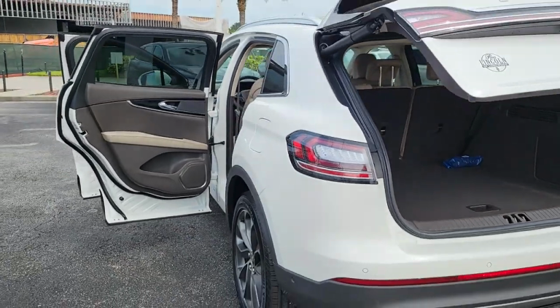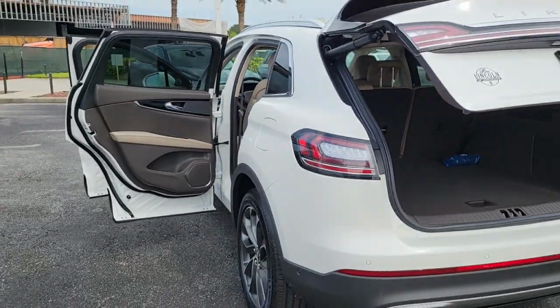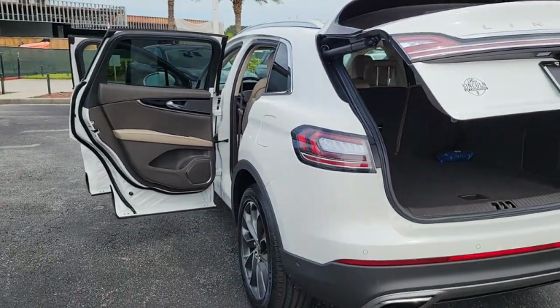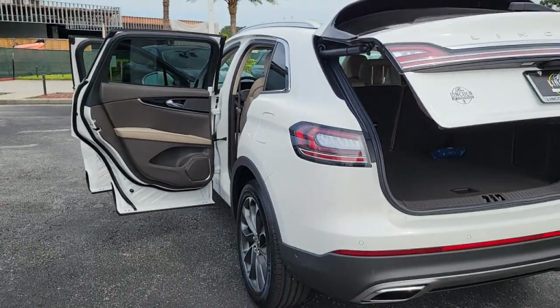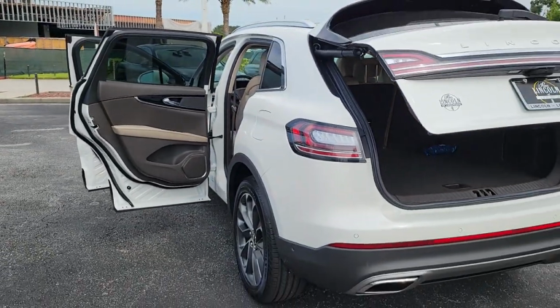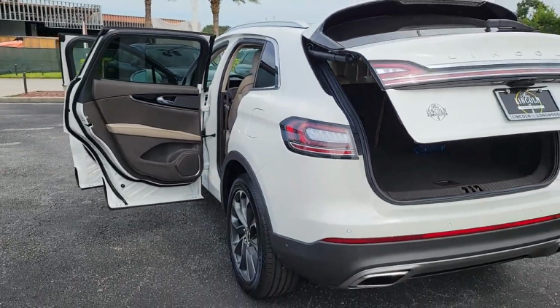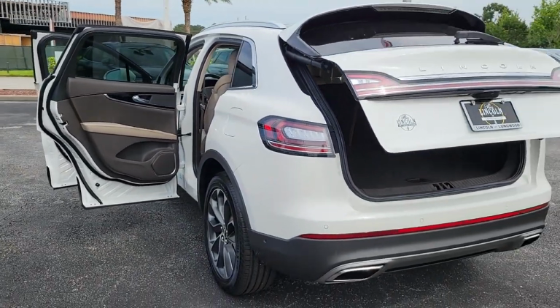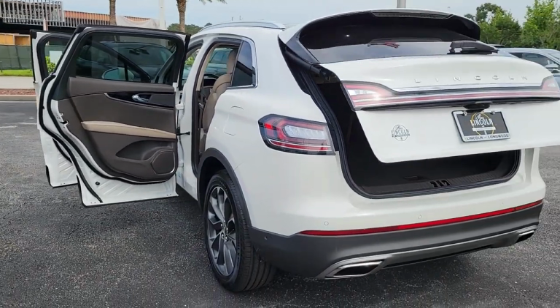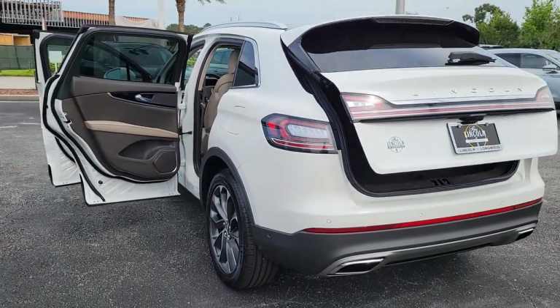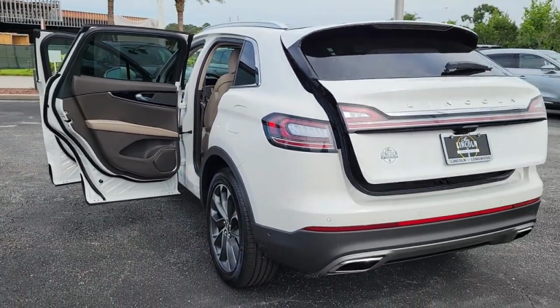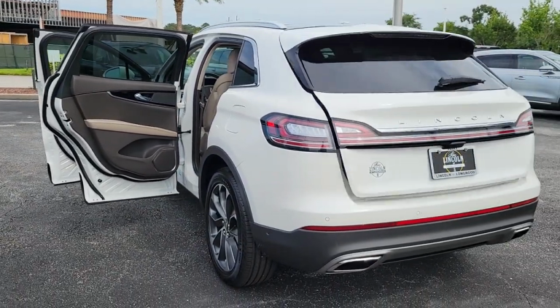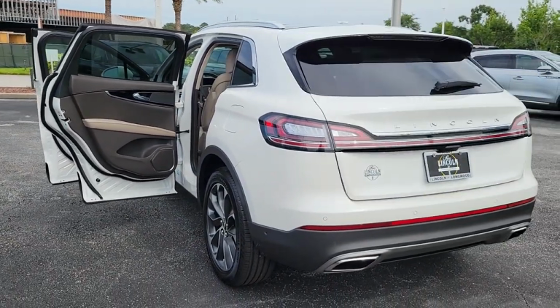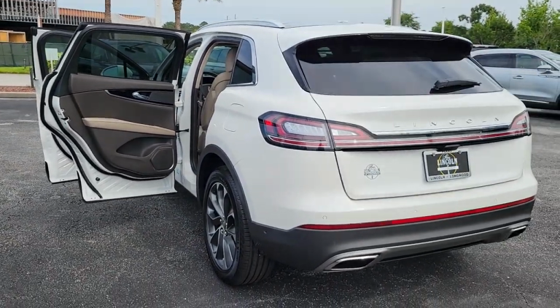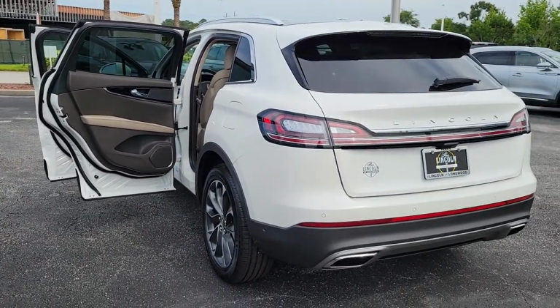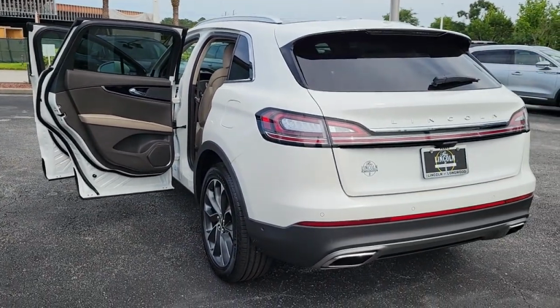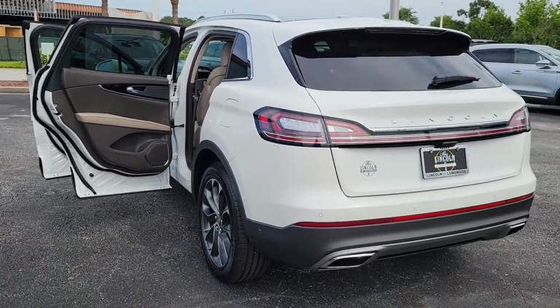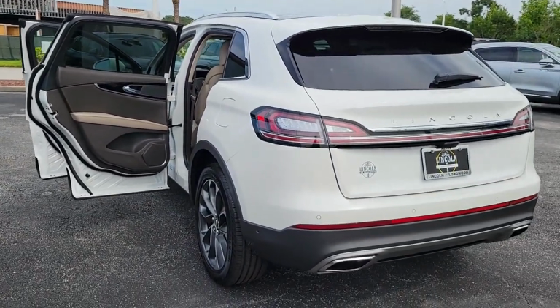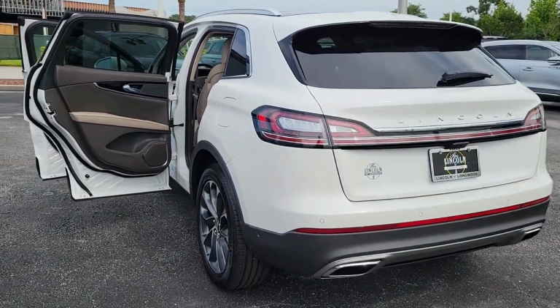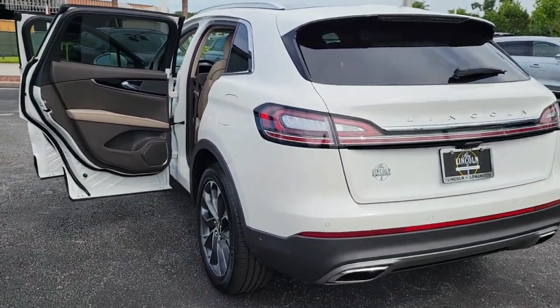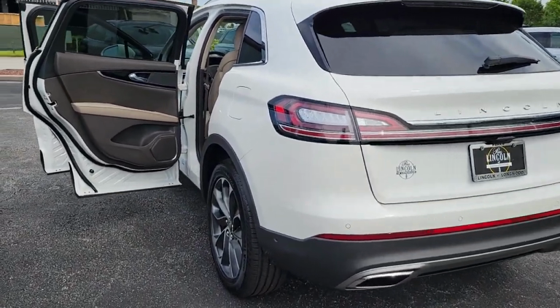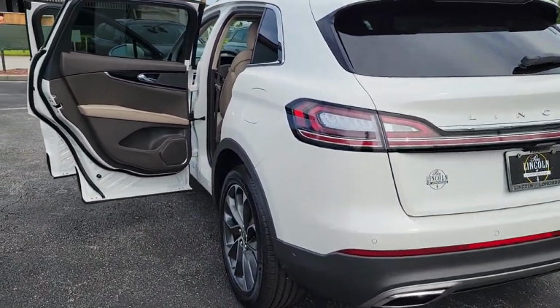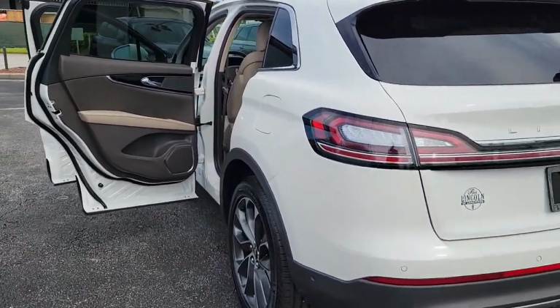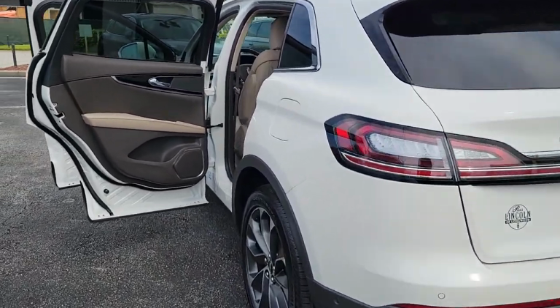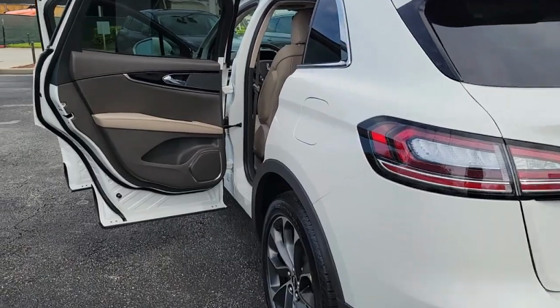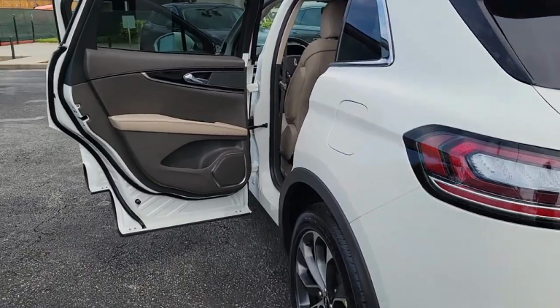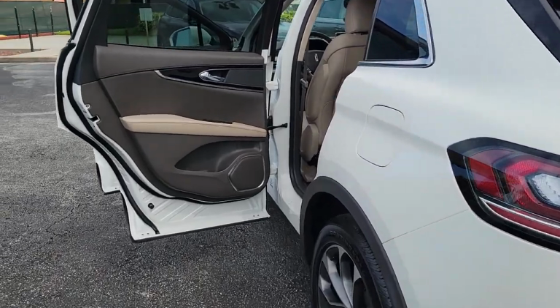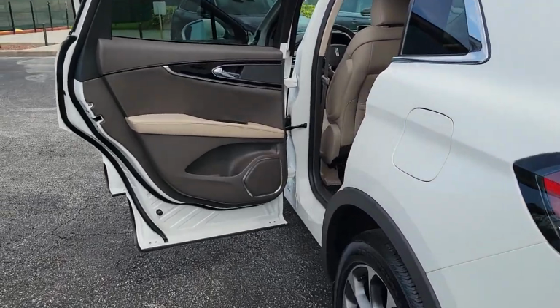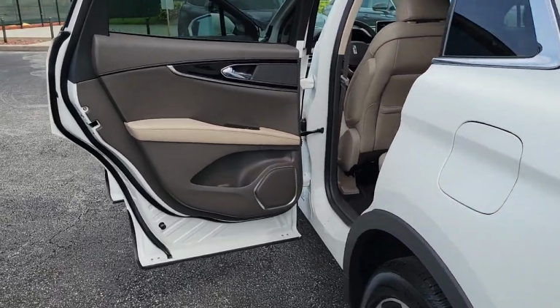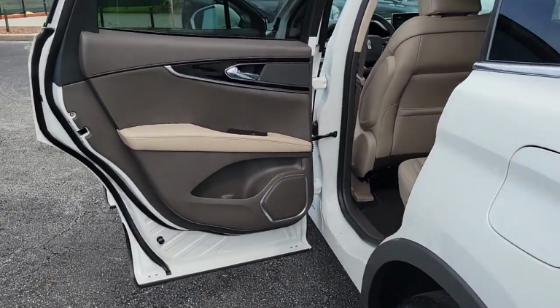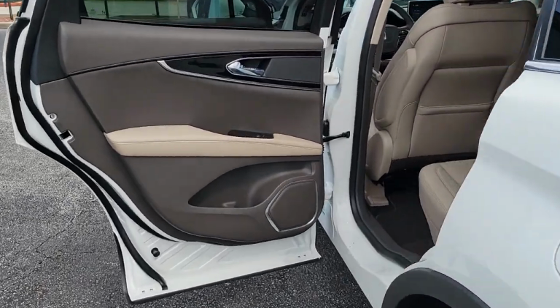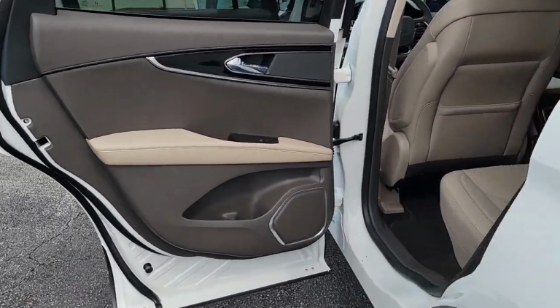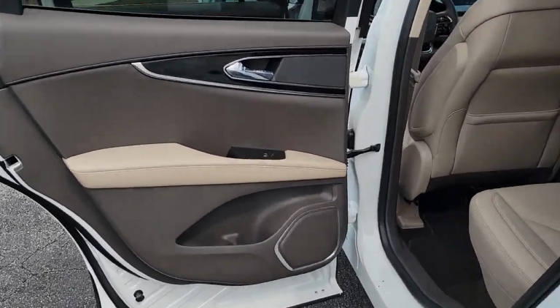Satellite radio, lane keeping assist, heated rear seat, heated mirrors, backup camera.